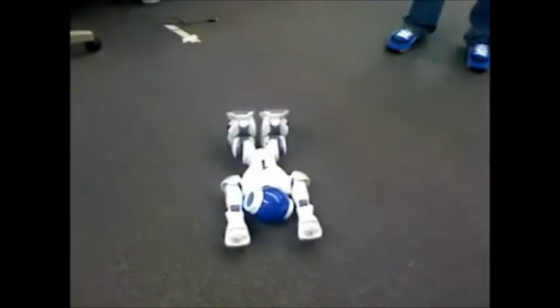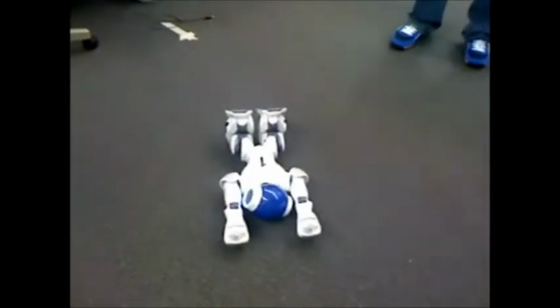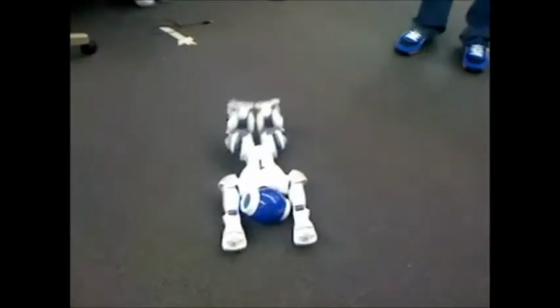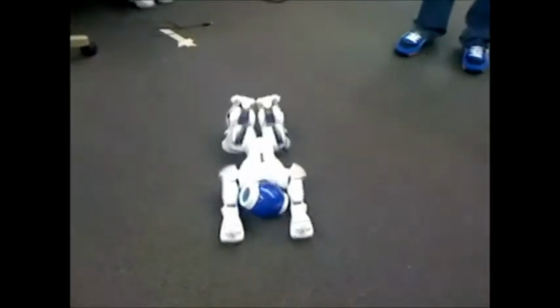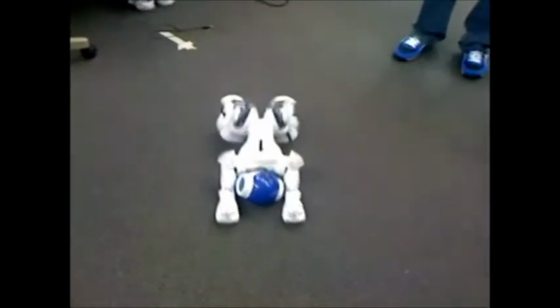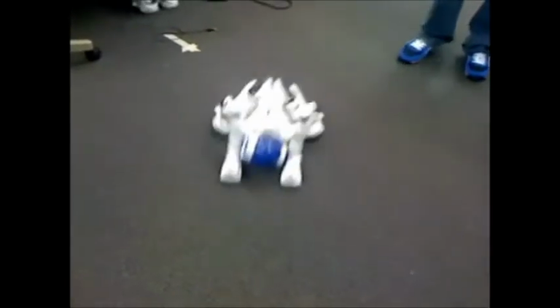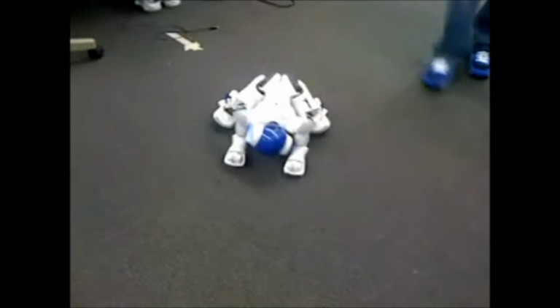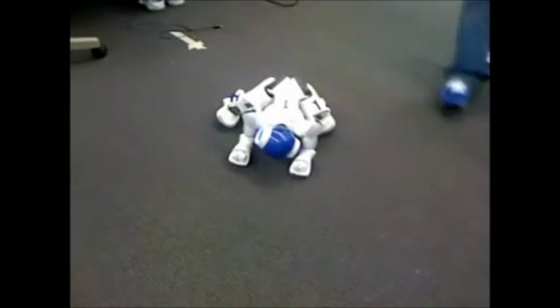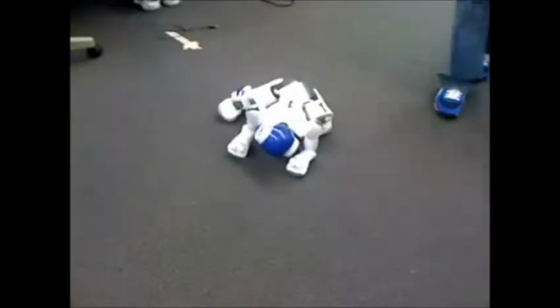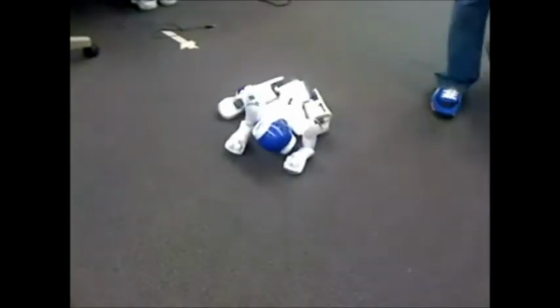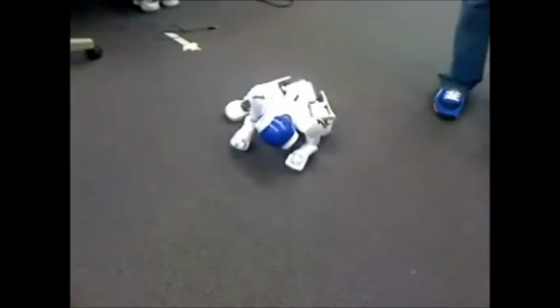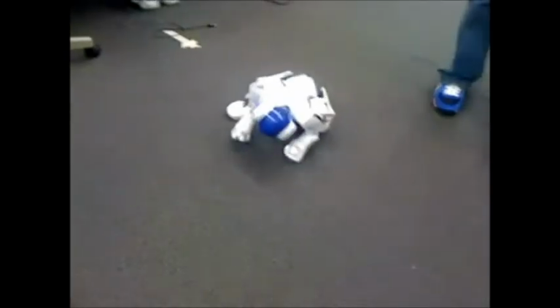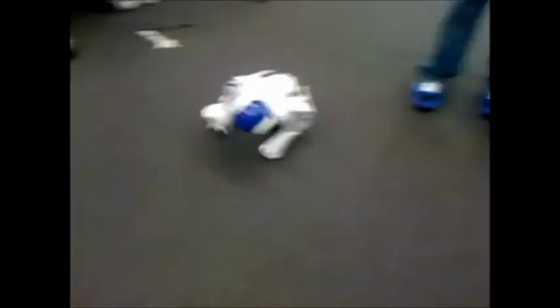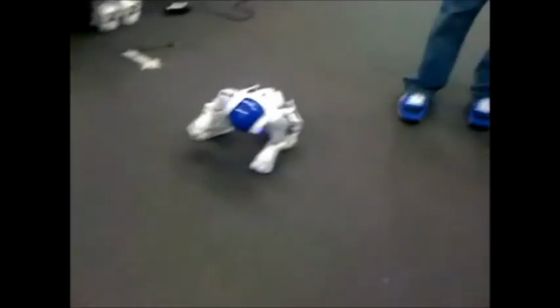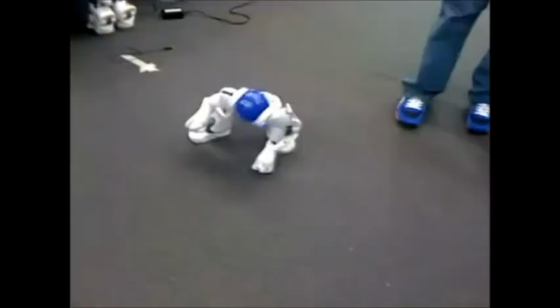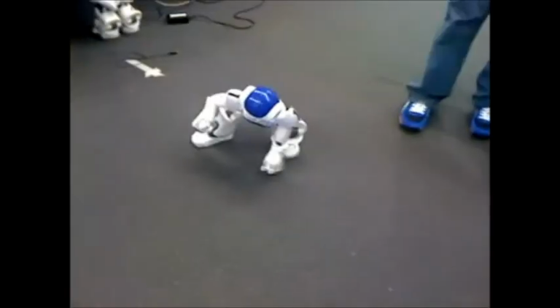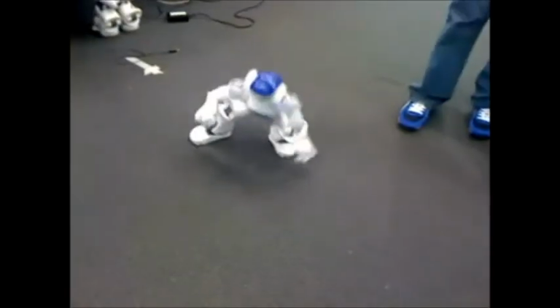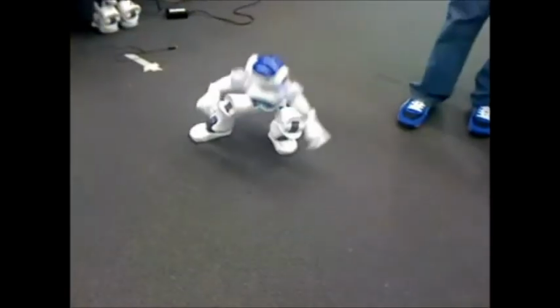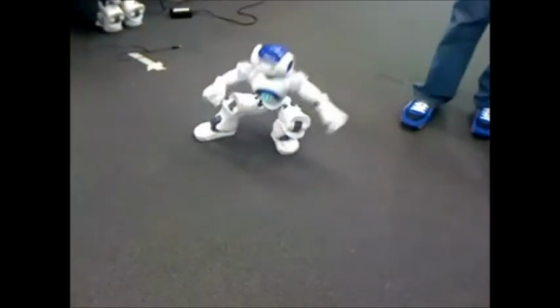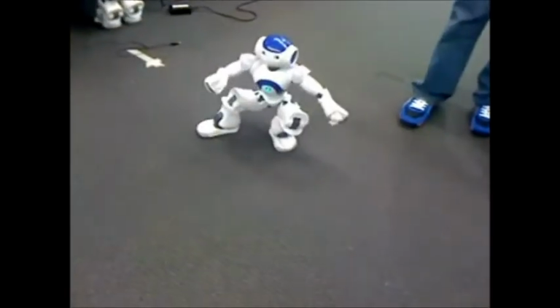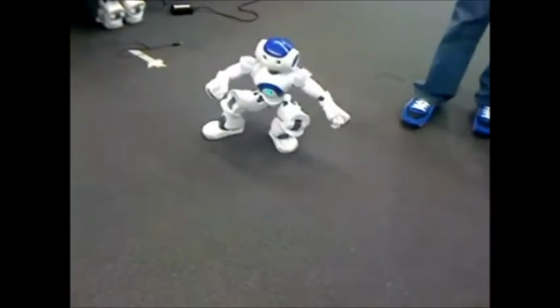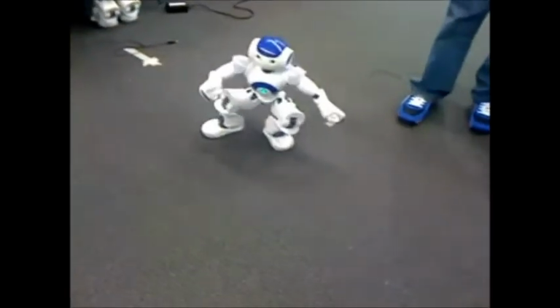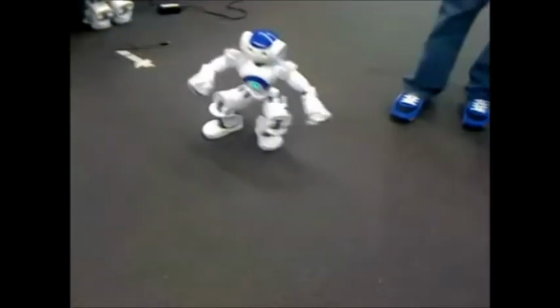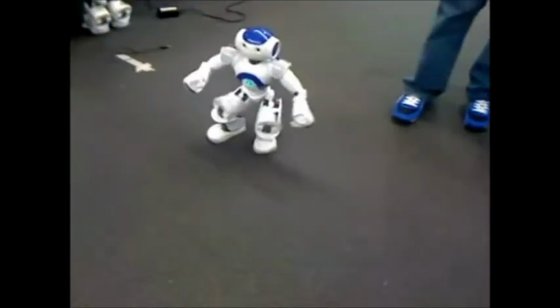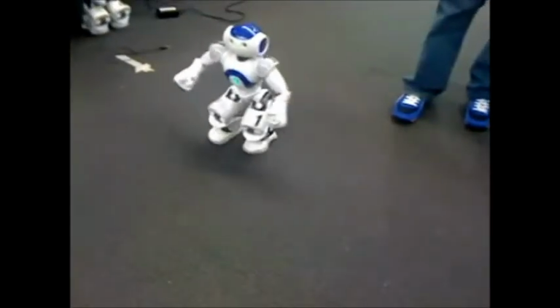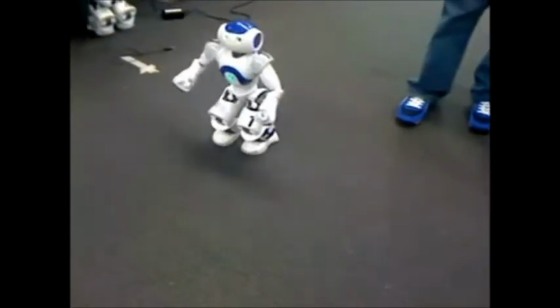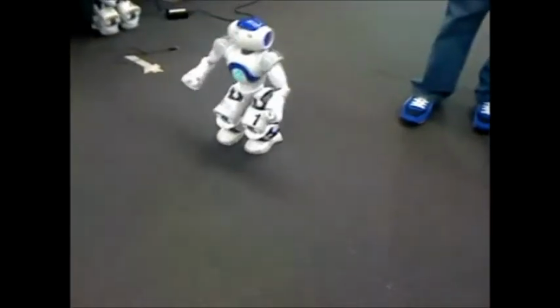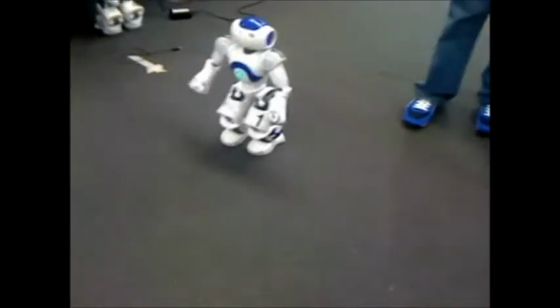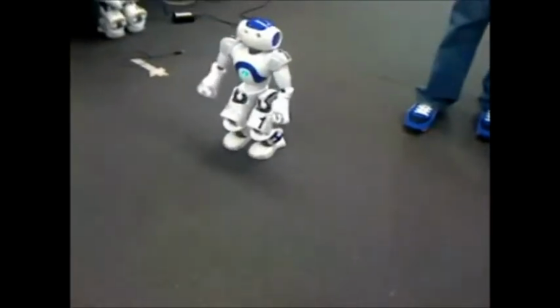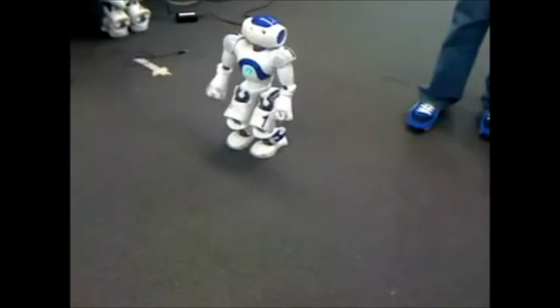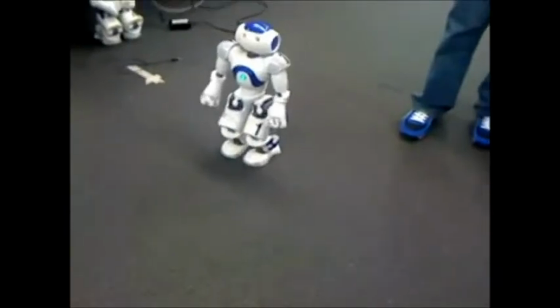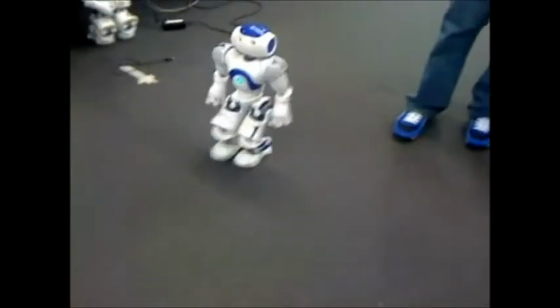This is a lot different than your typical four-legged robots, which never really fall down. And once they do, they really can't get back up.